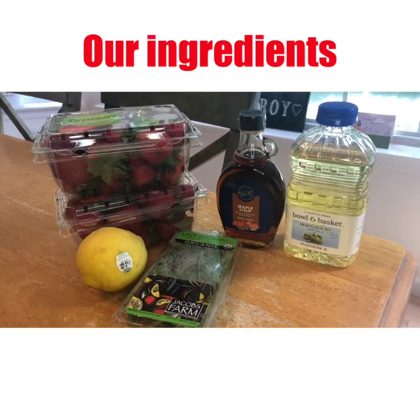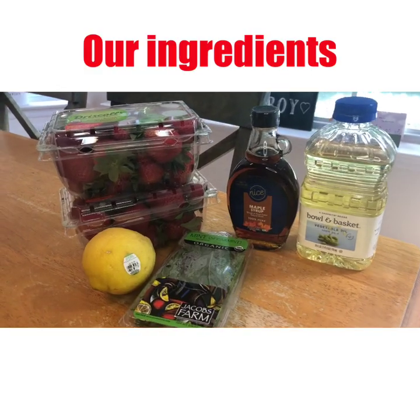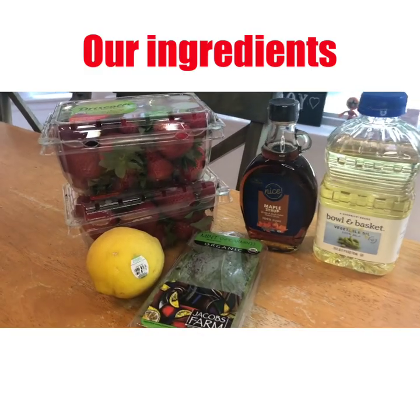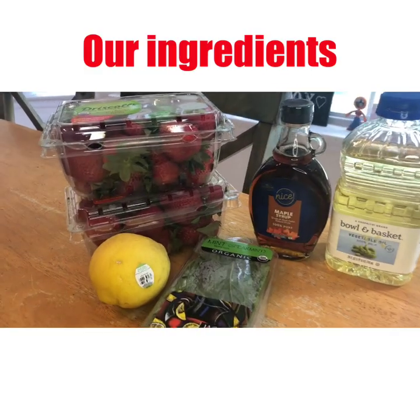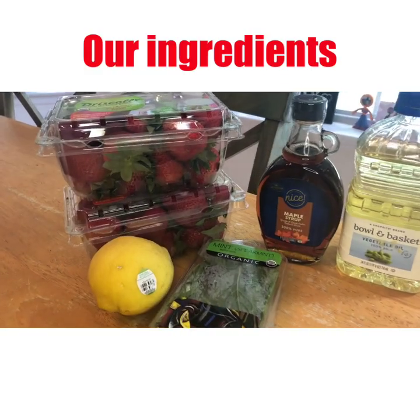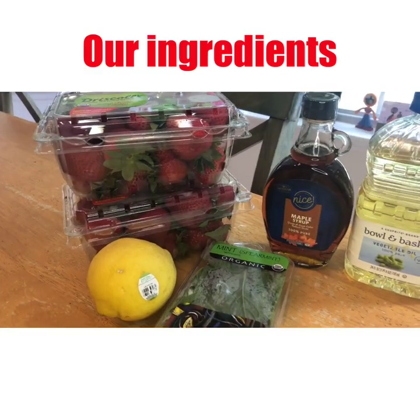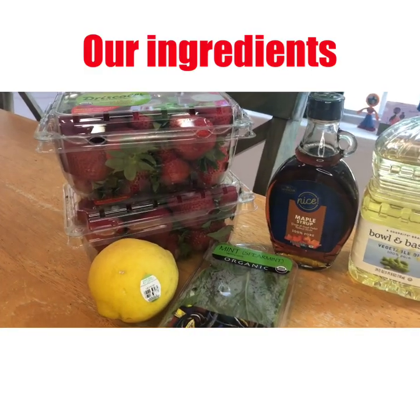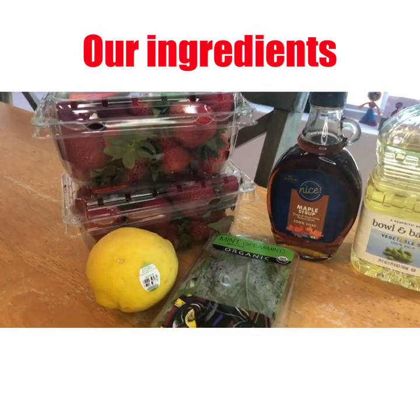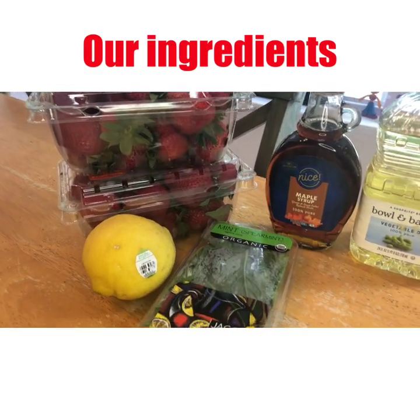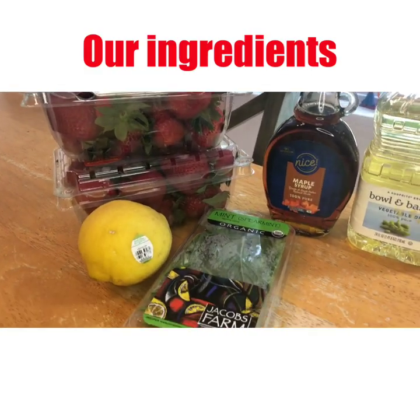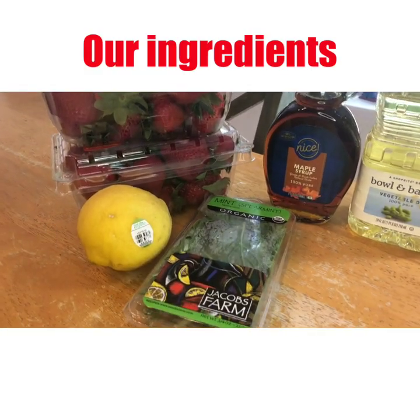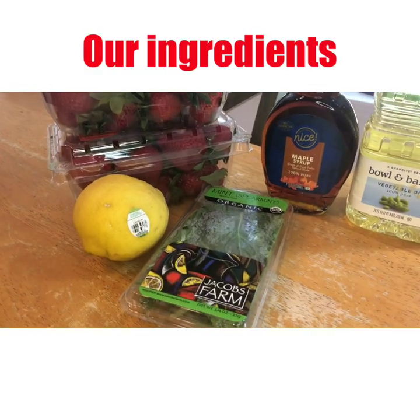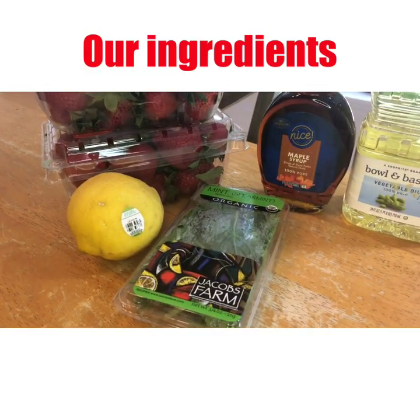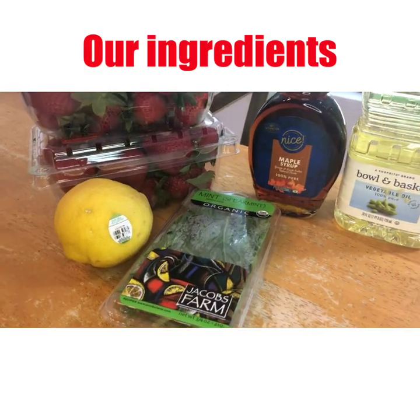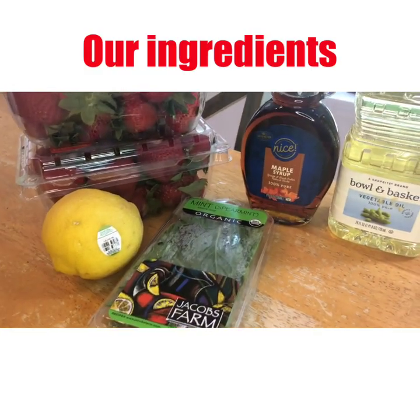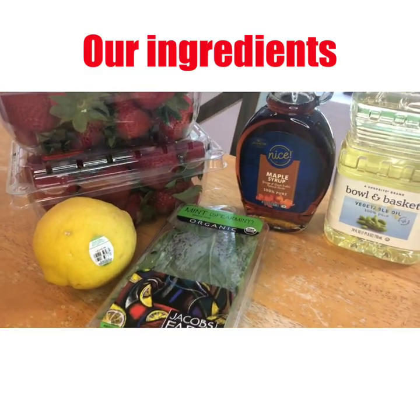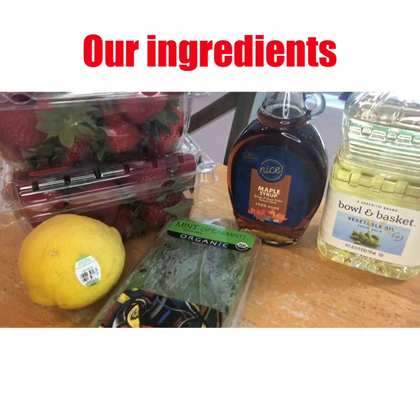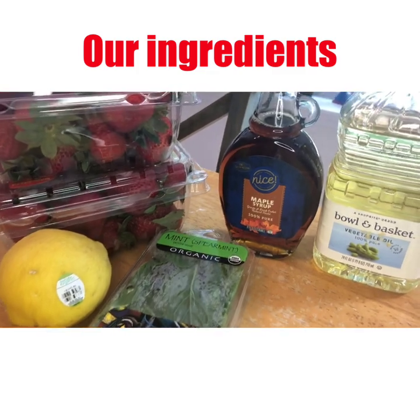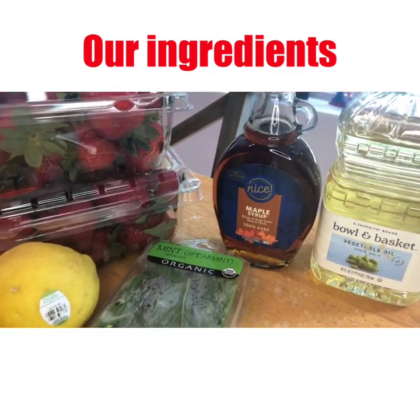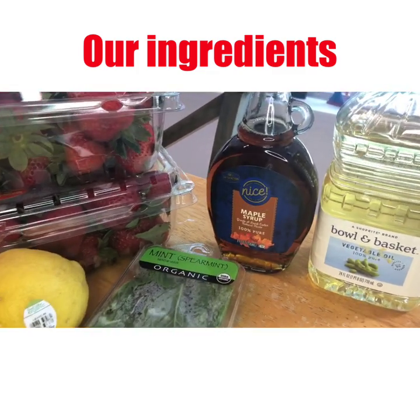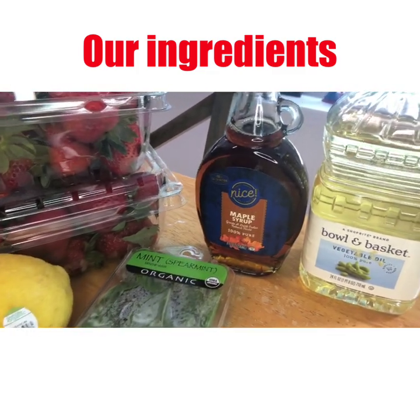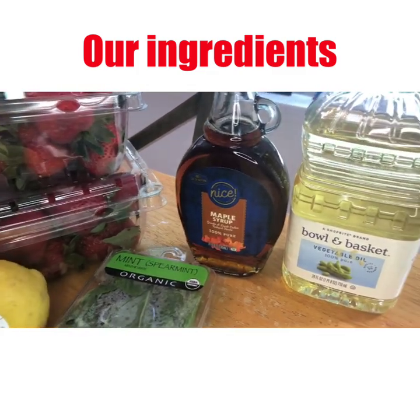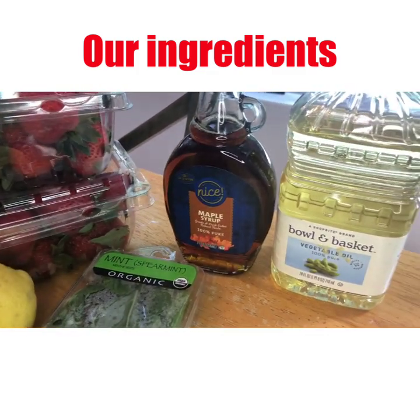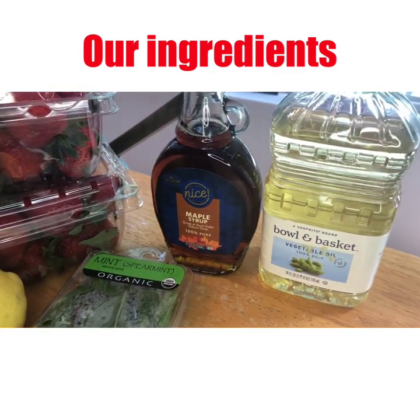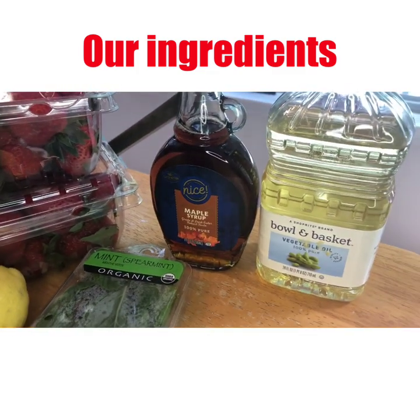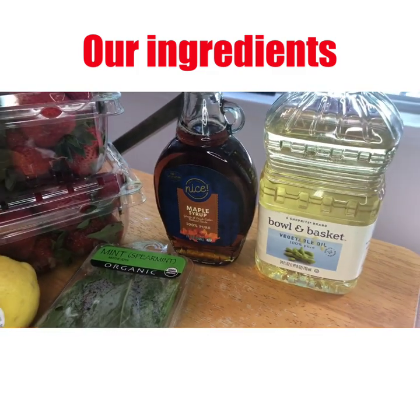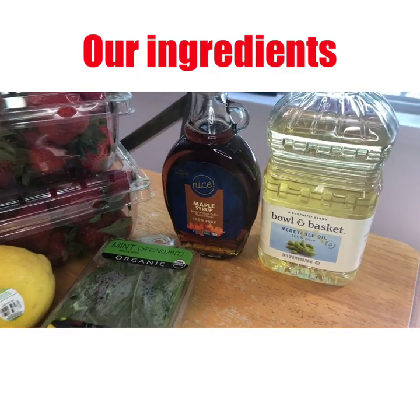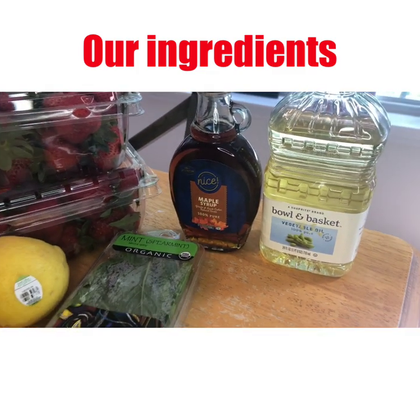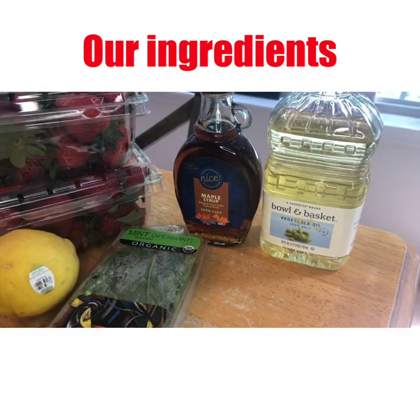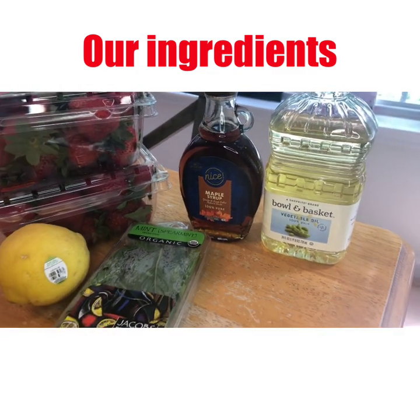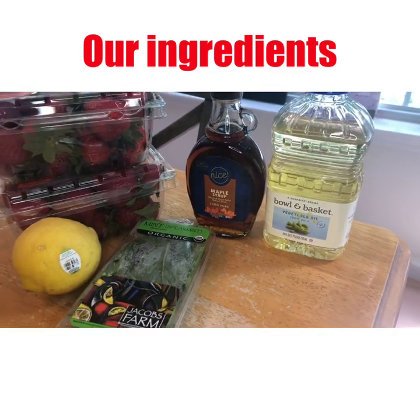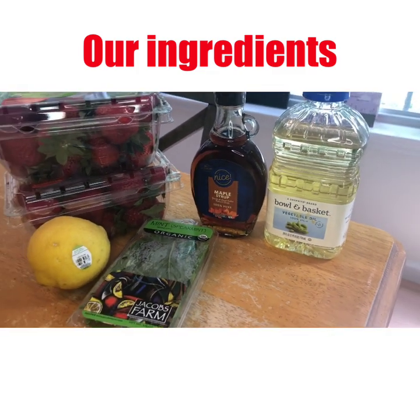Our ingredients include strawberries, lemon, mint, maple syrup, and vegetable oil.